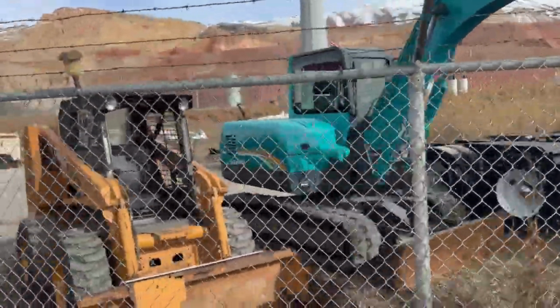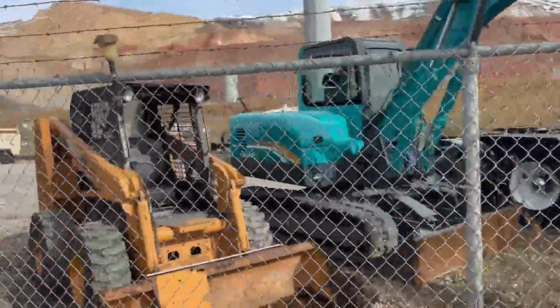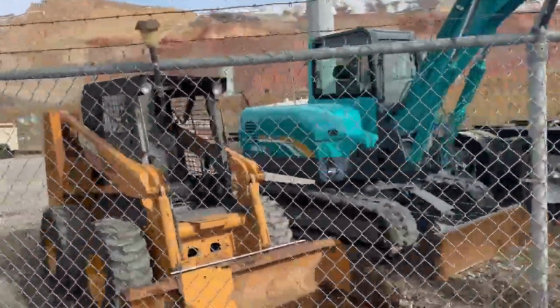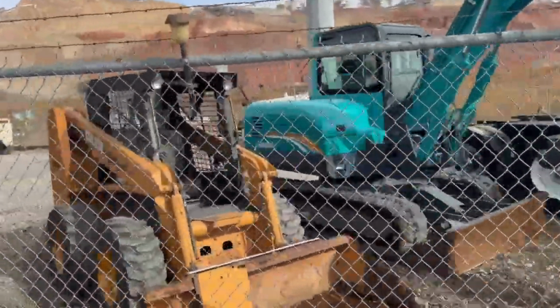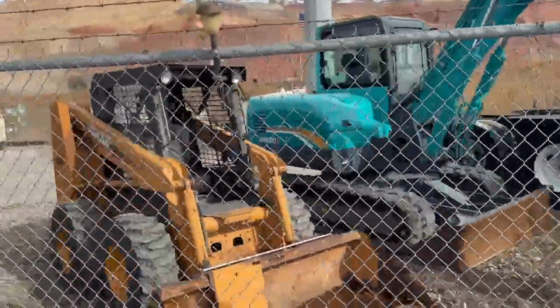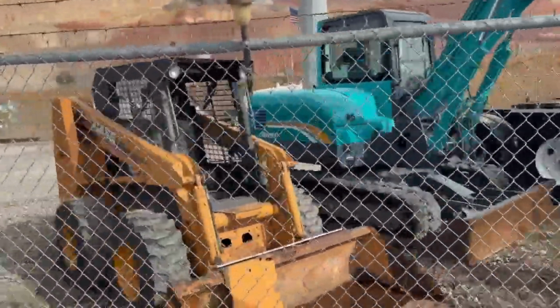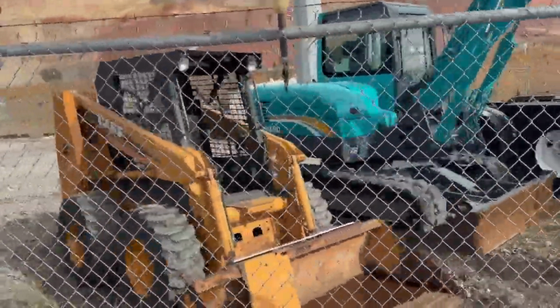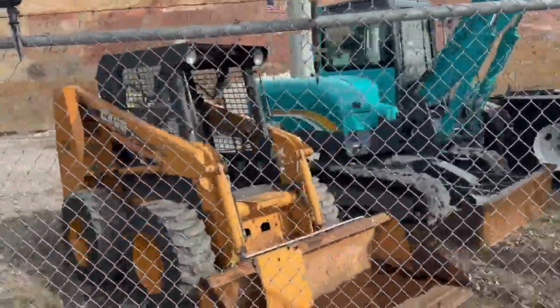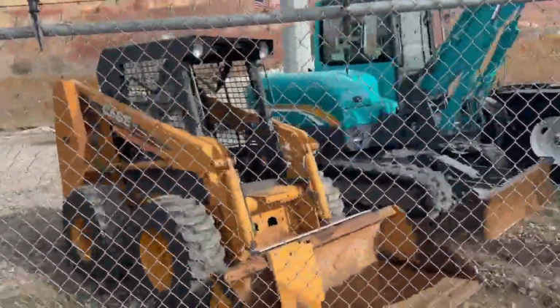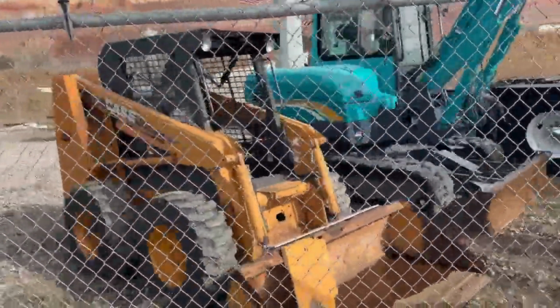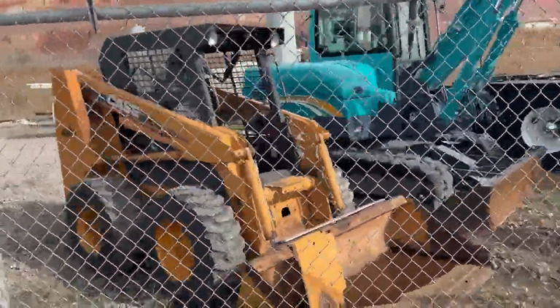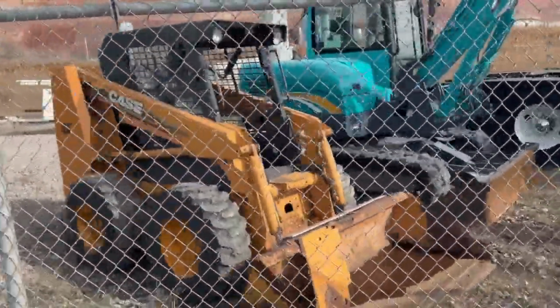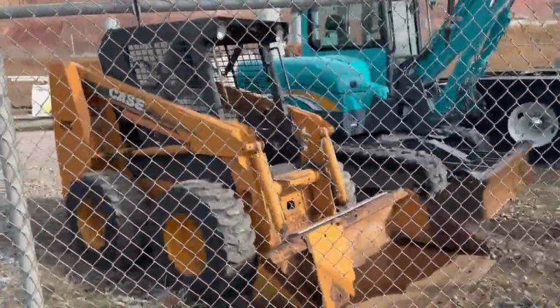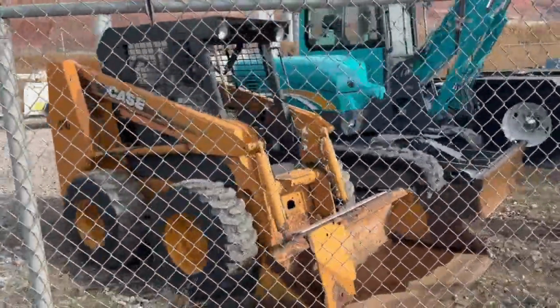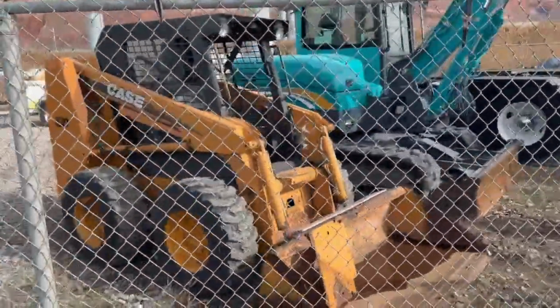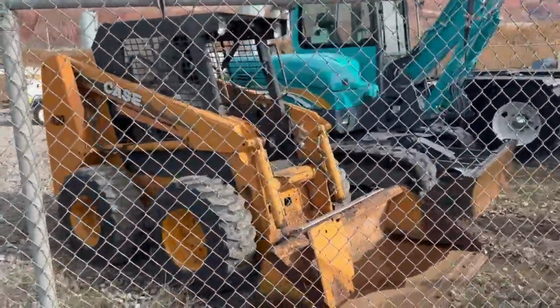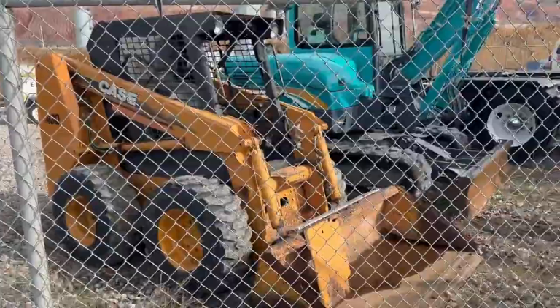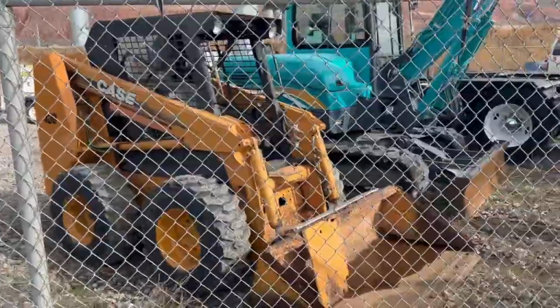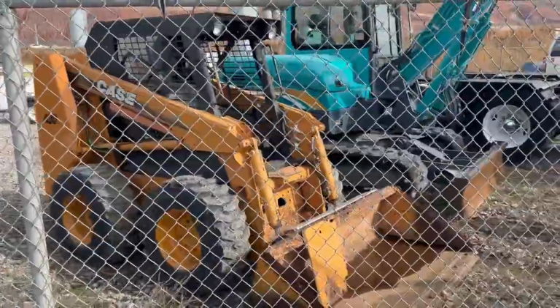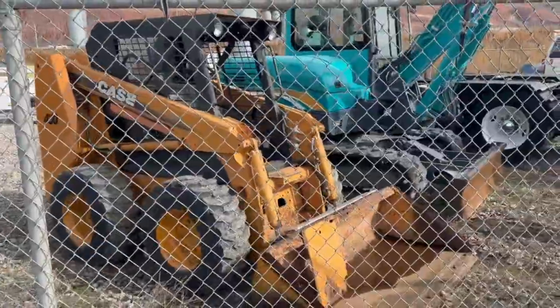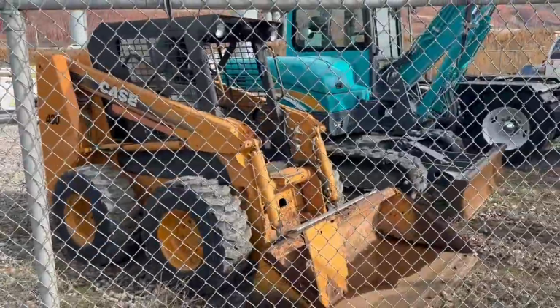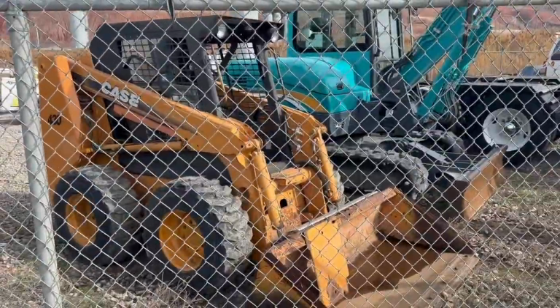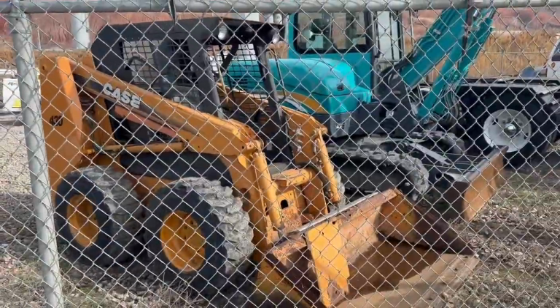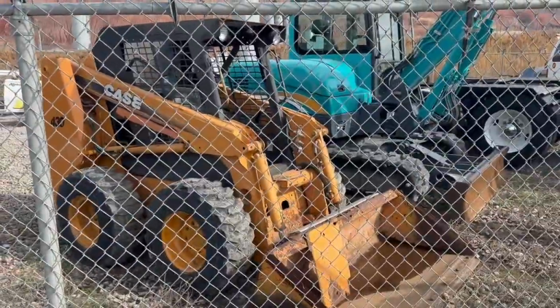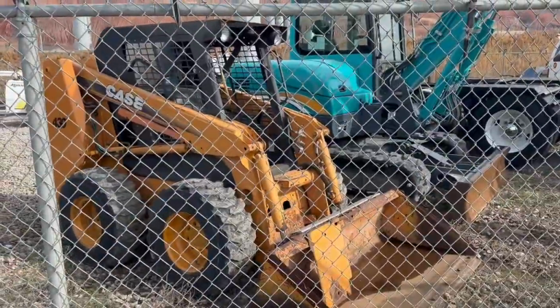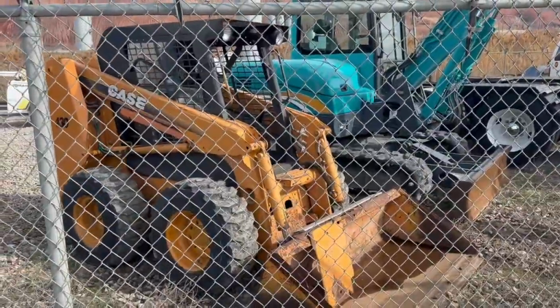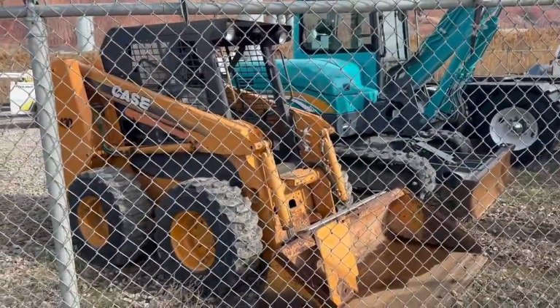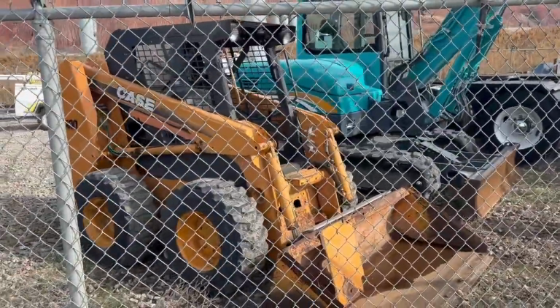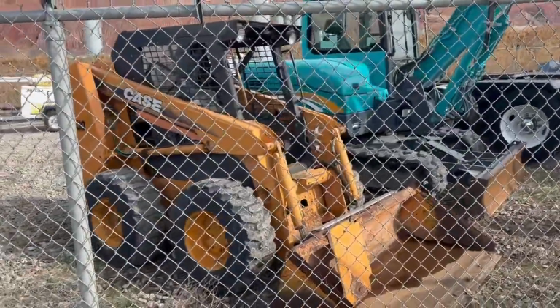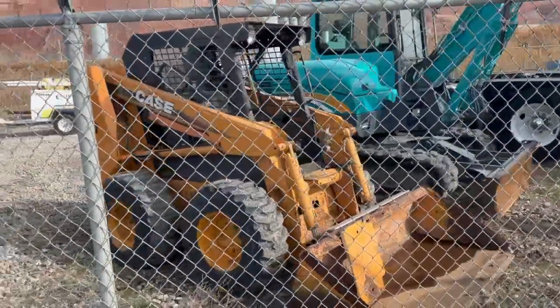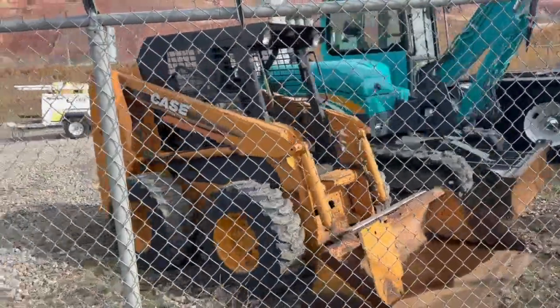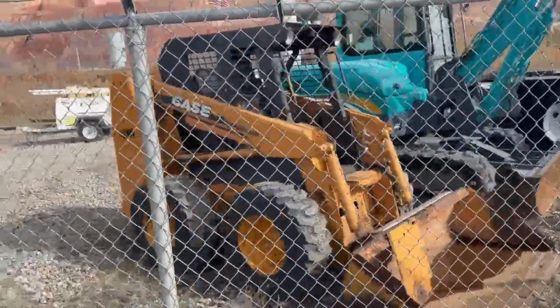Great little Case 430 skid steer. Perfect to have for your ranch or farm.